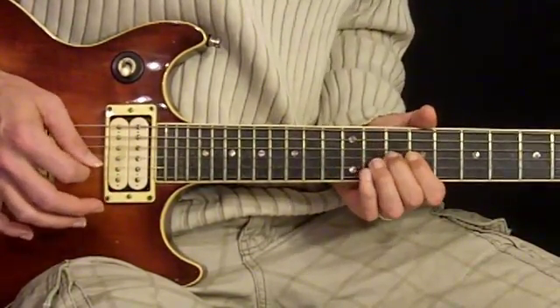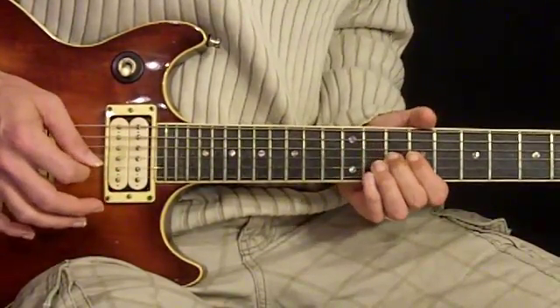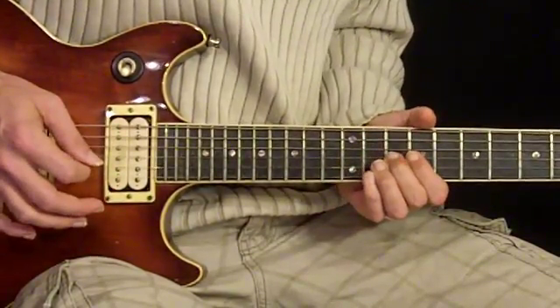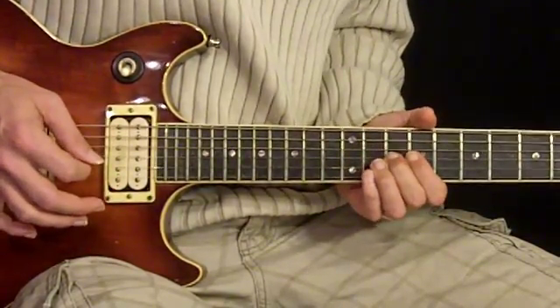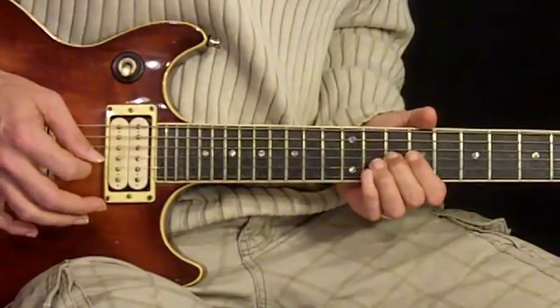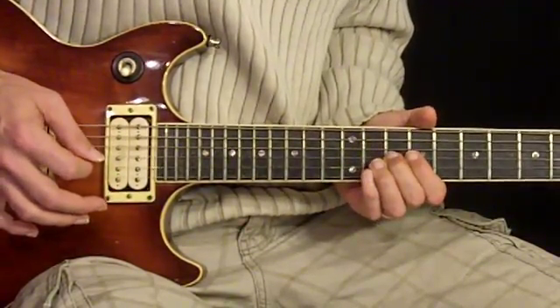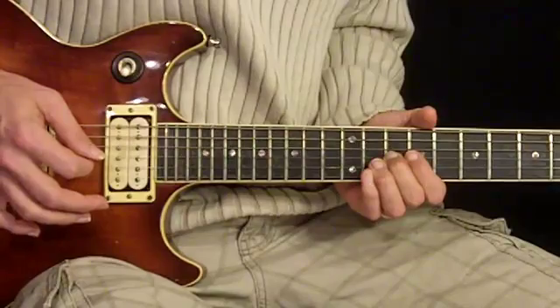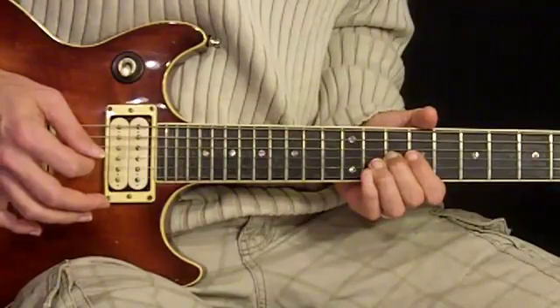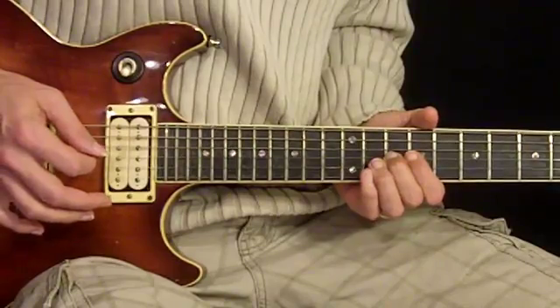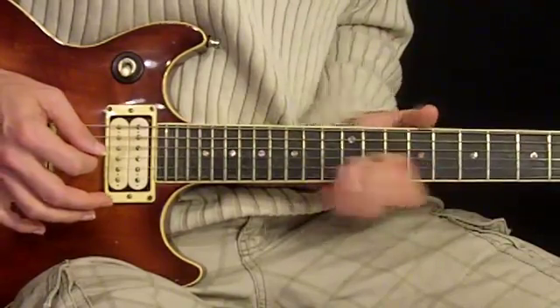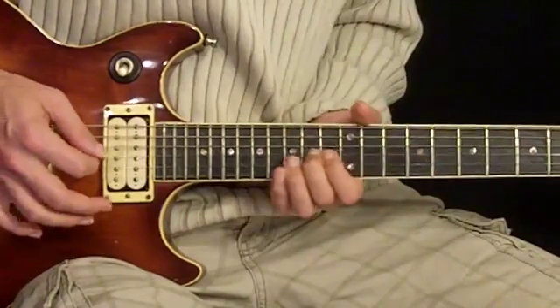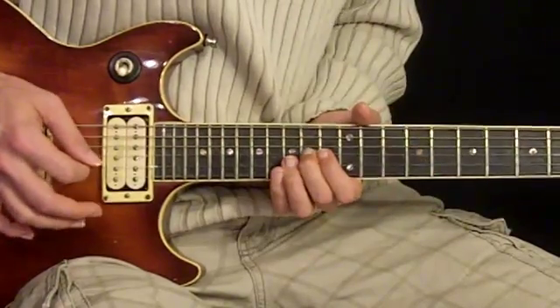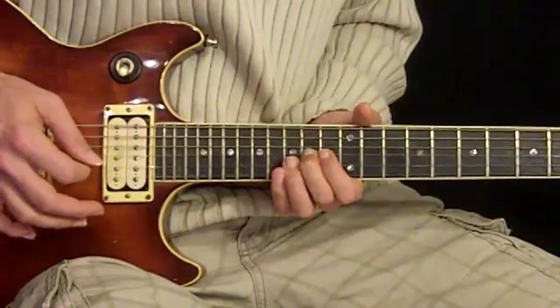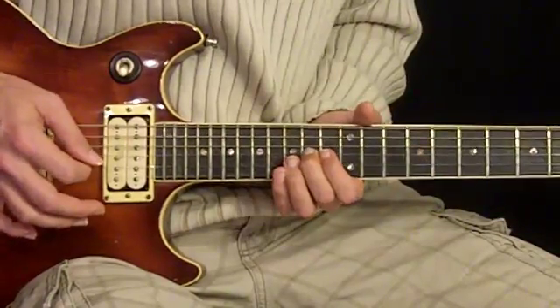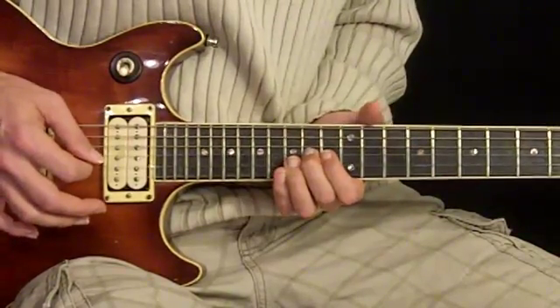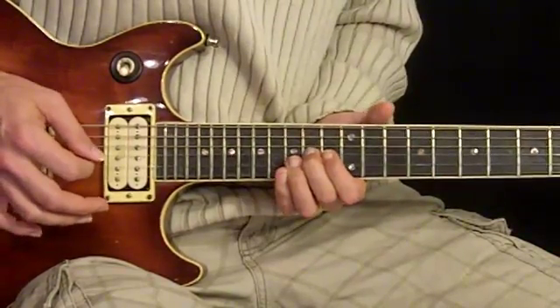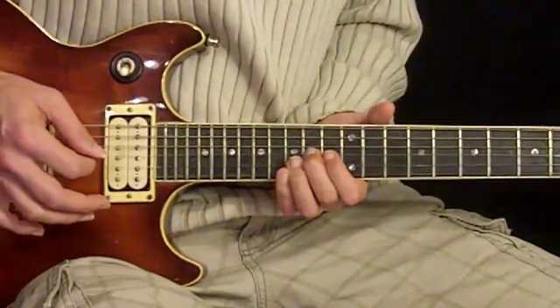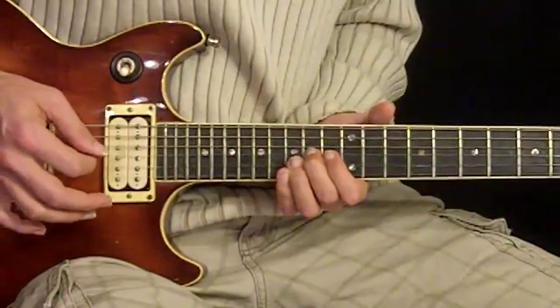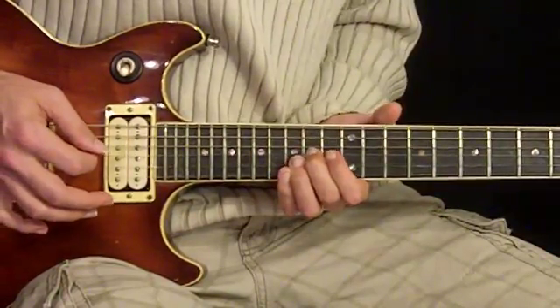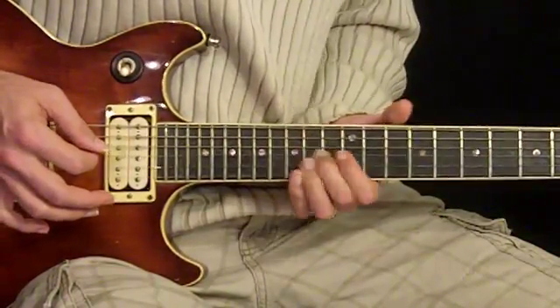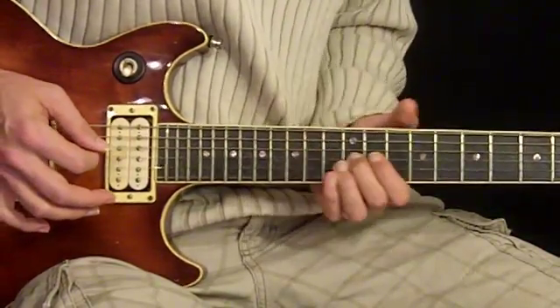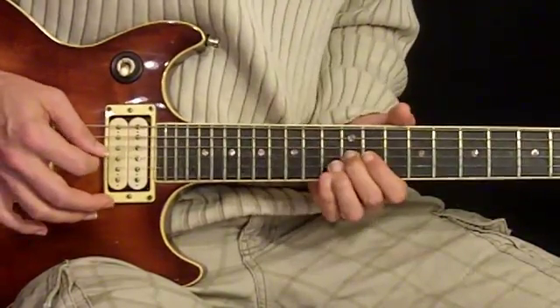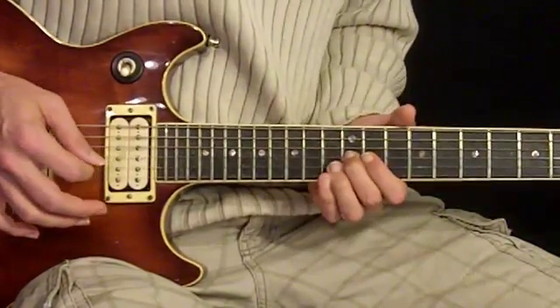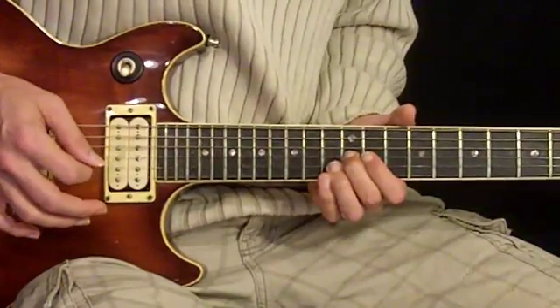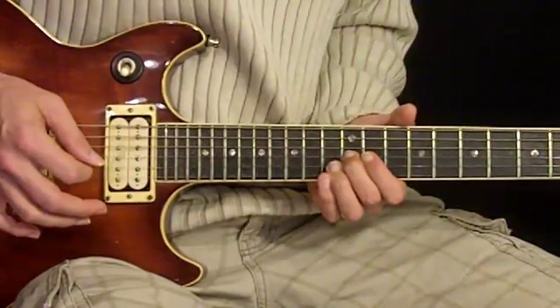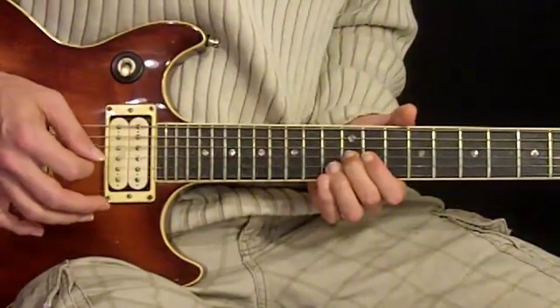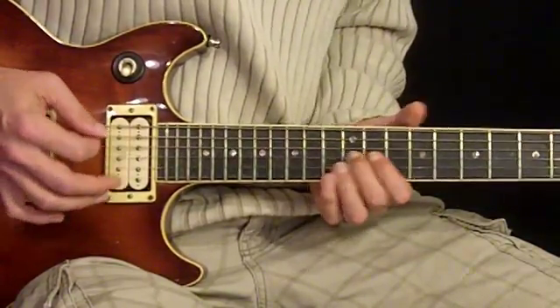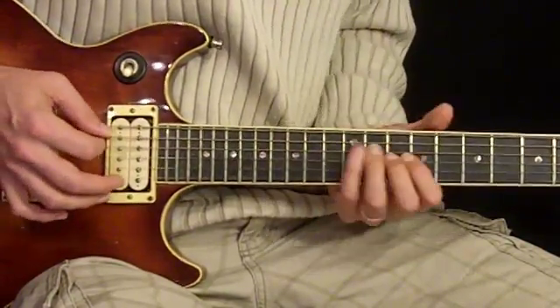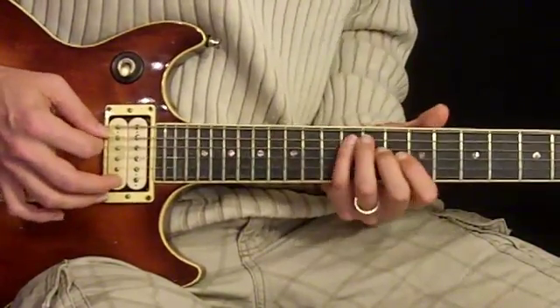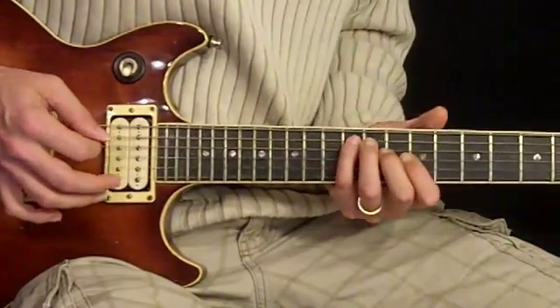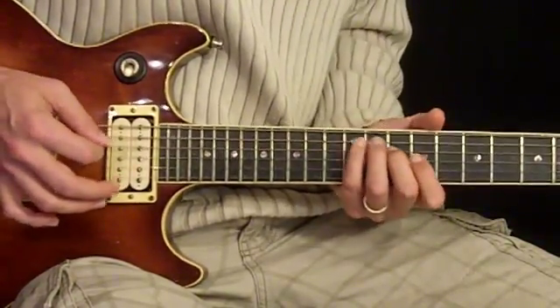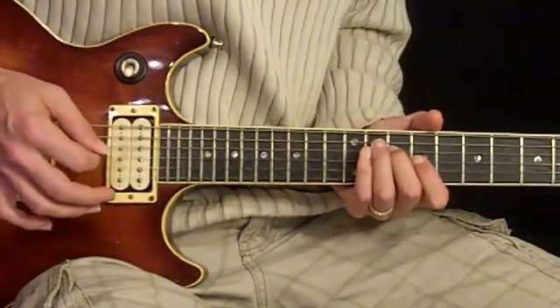Then we slide up to the 14th fret, and then the 12th, so we have...